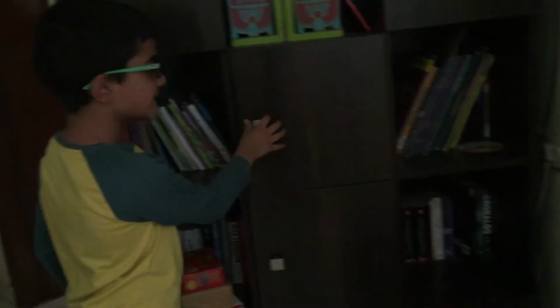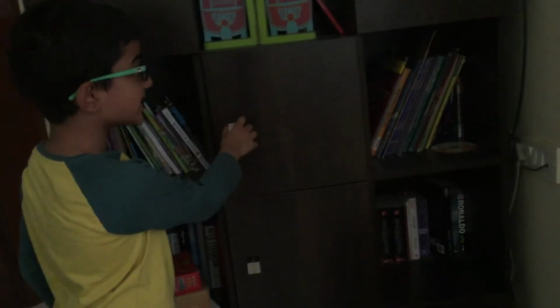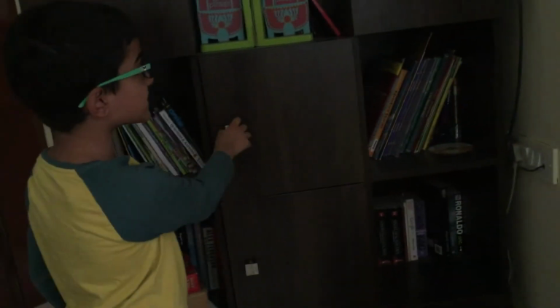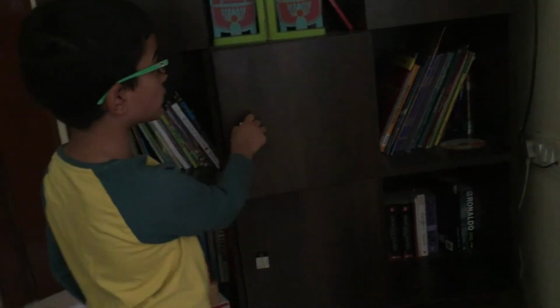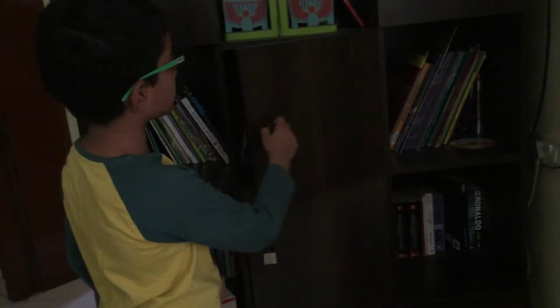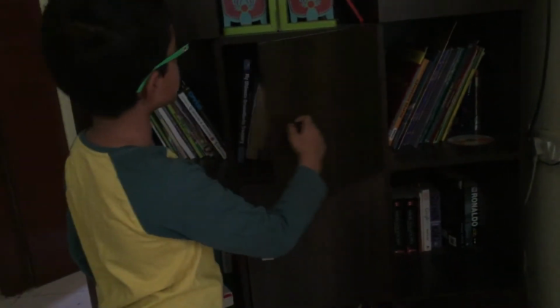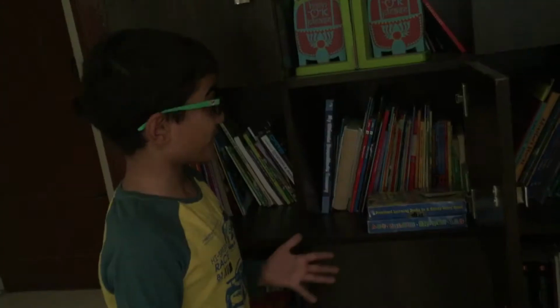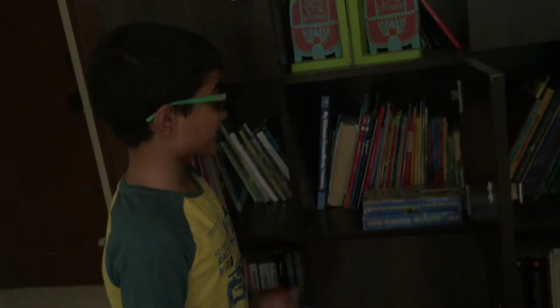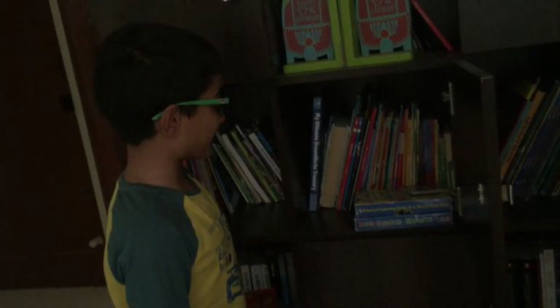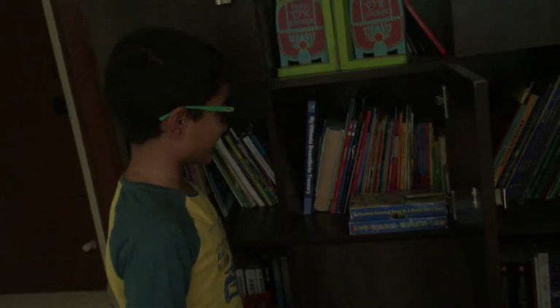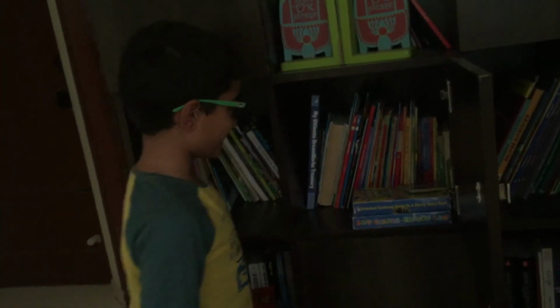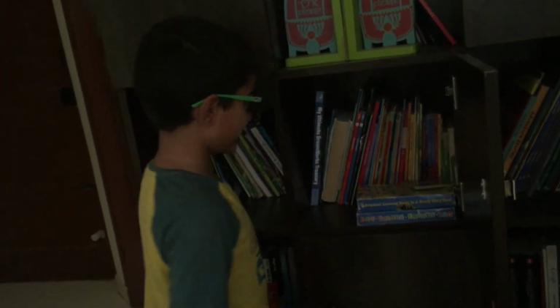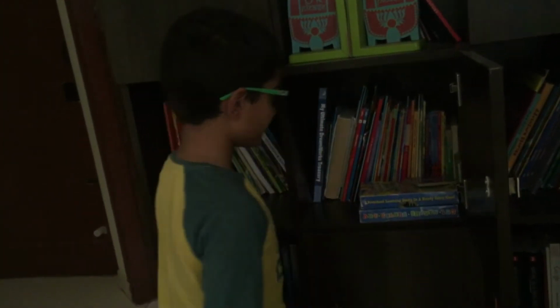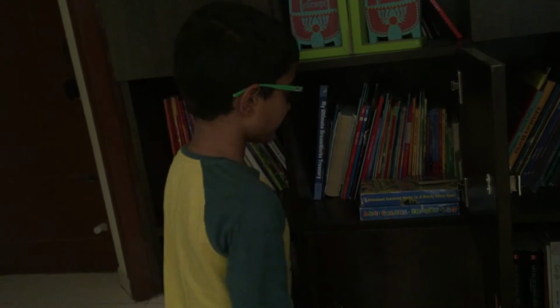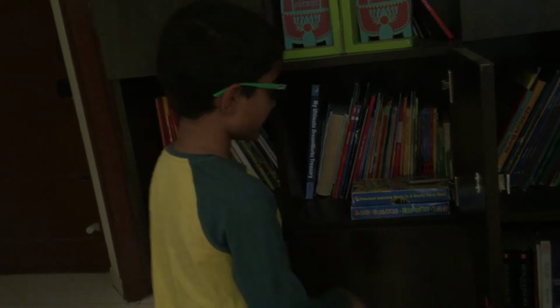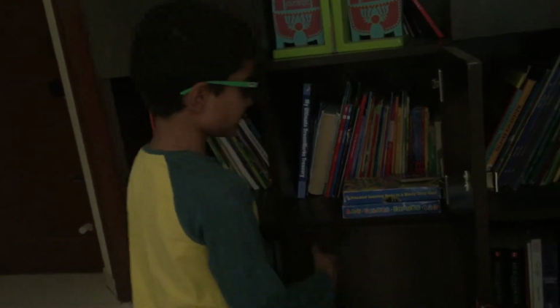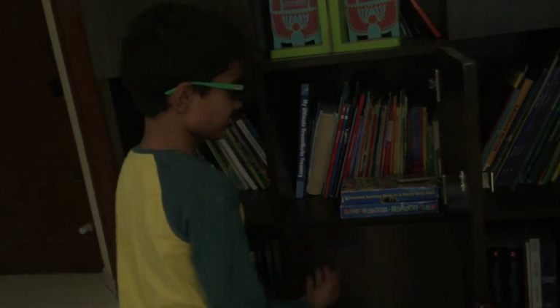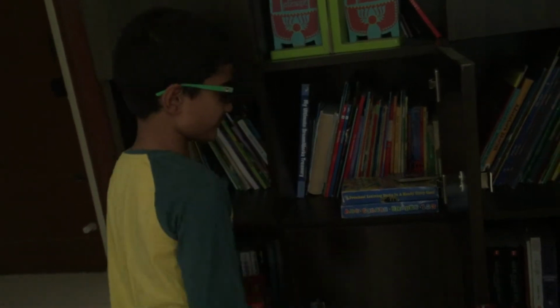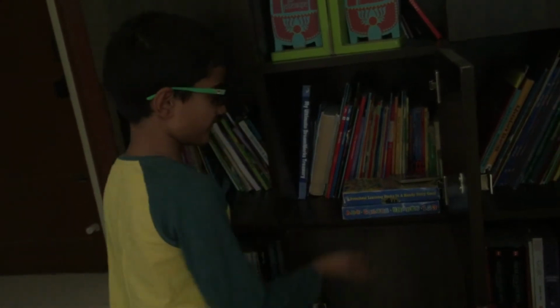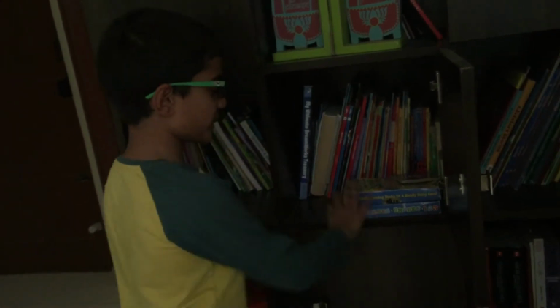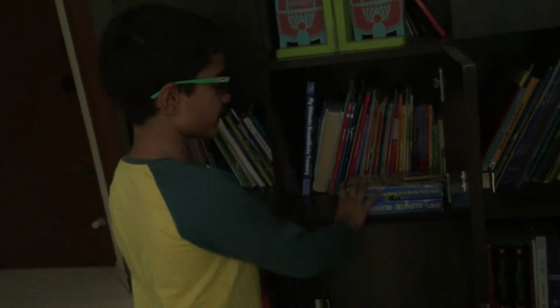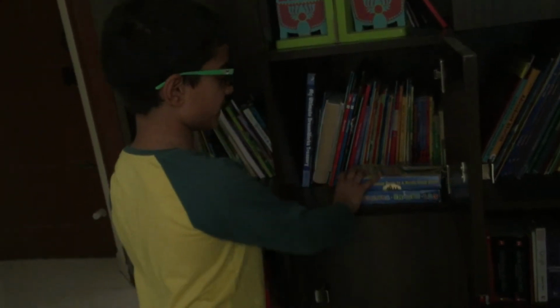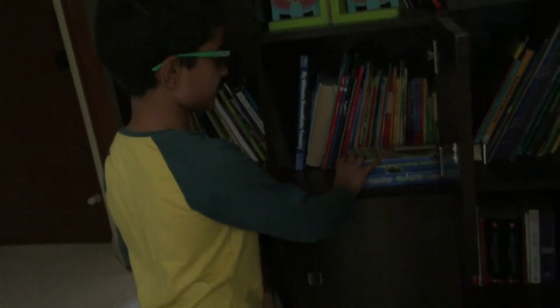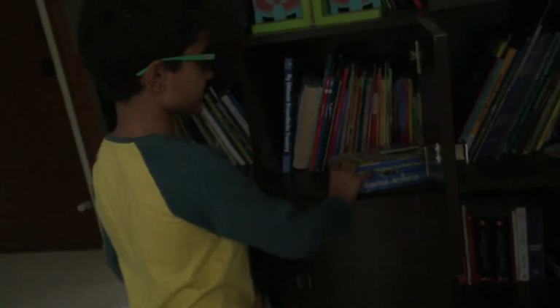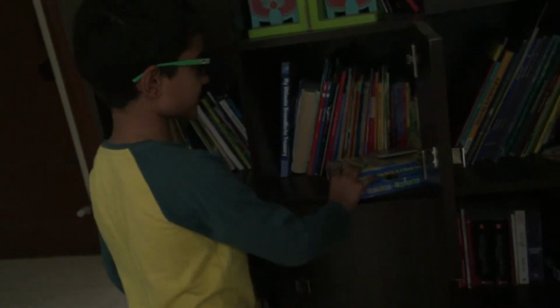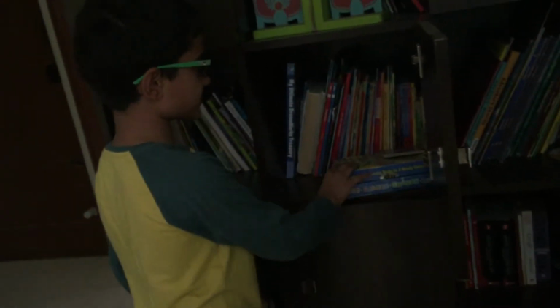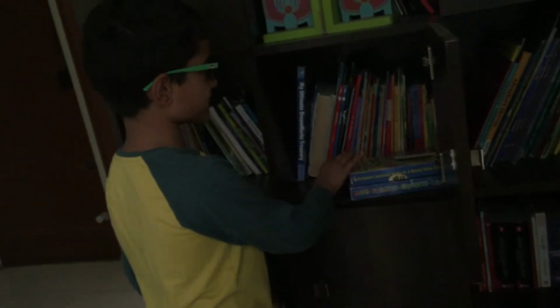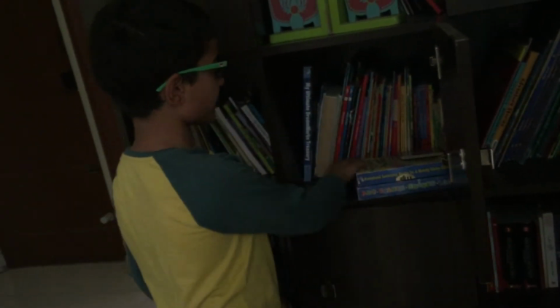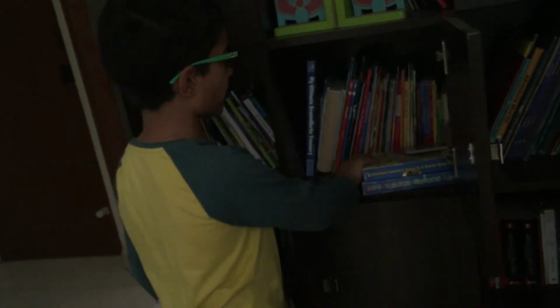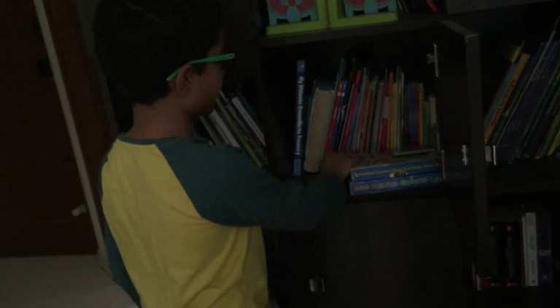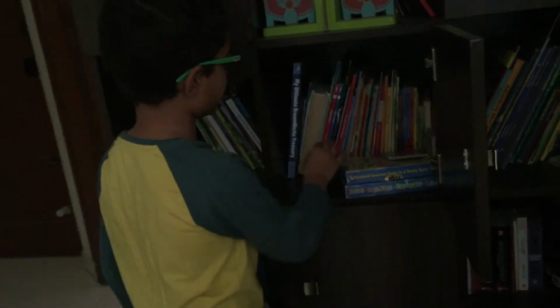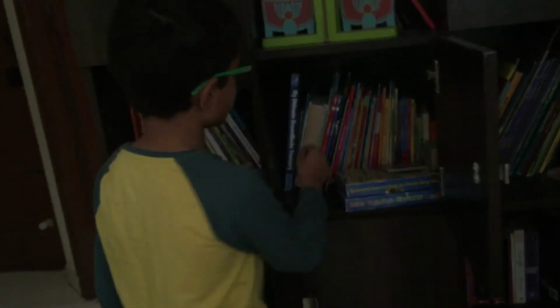Let's go to the fifth cover board. We don't need this, let's just avoid it.